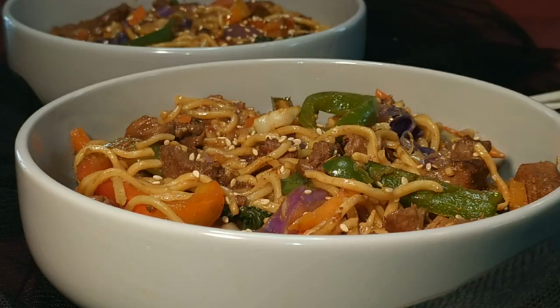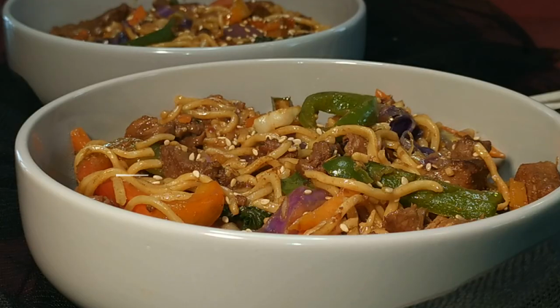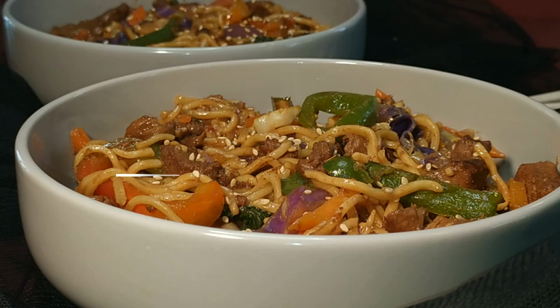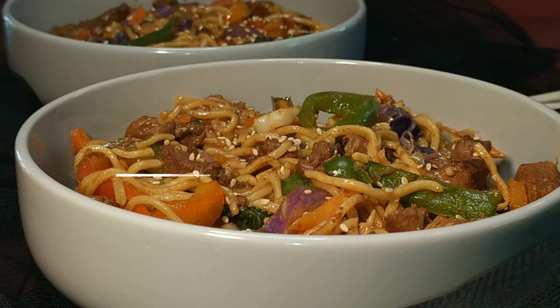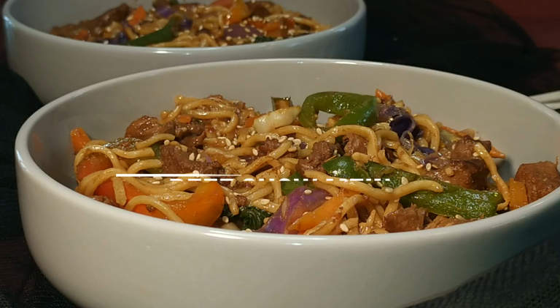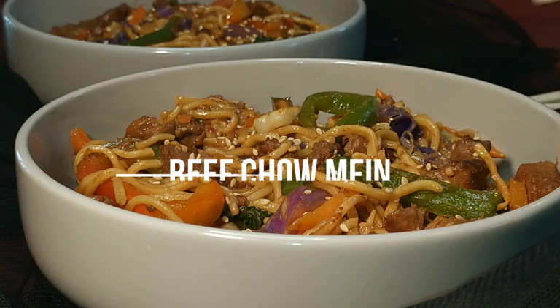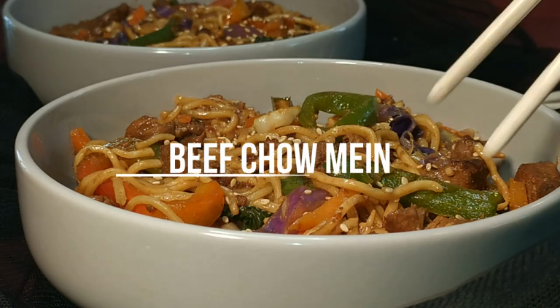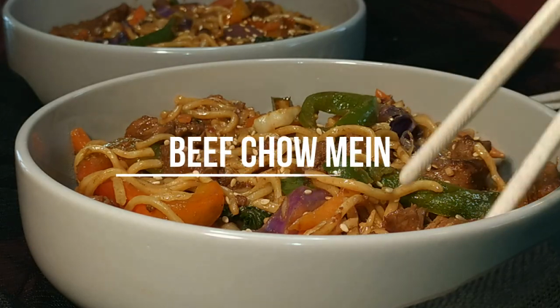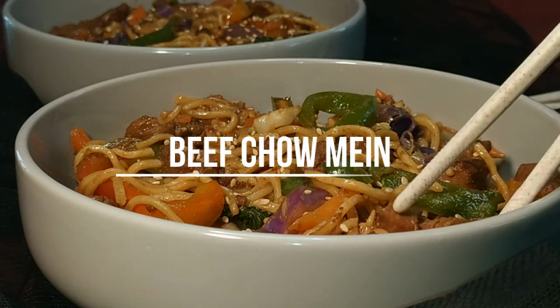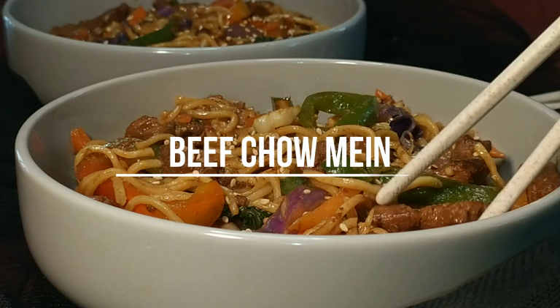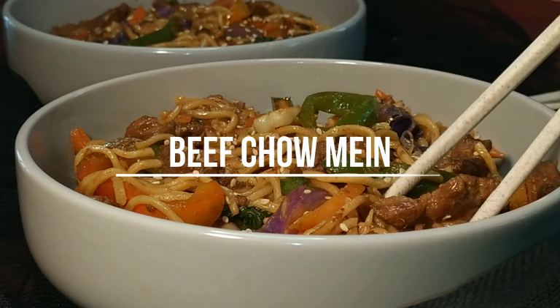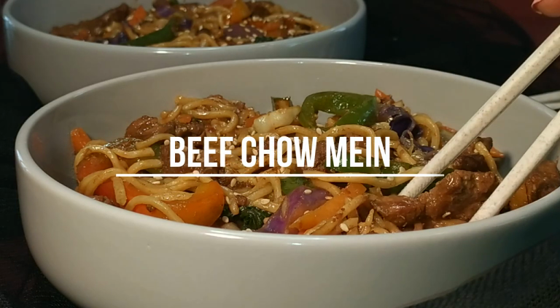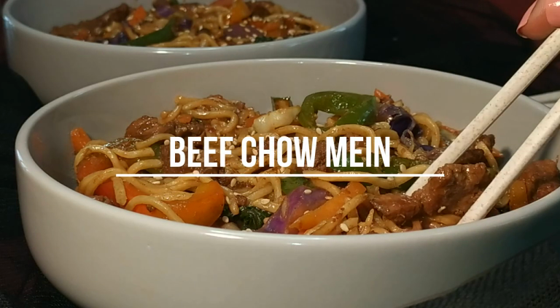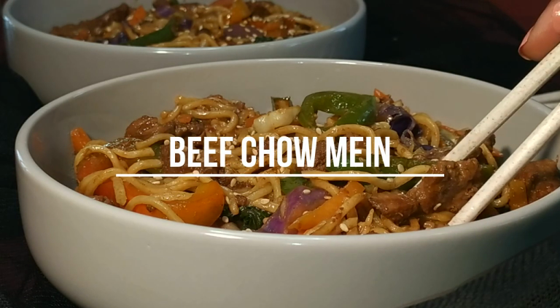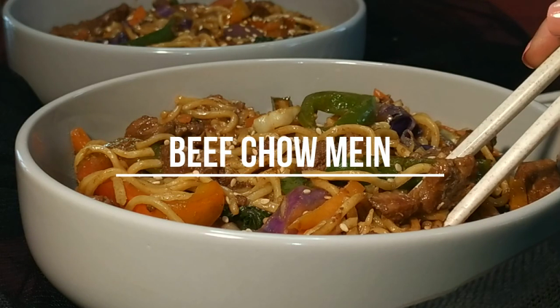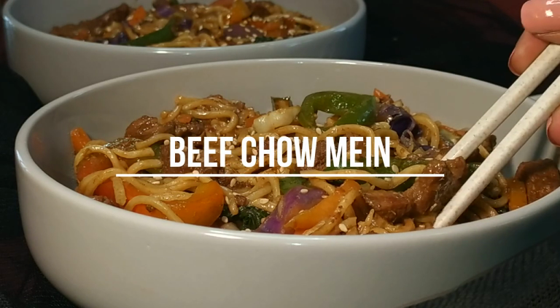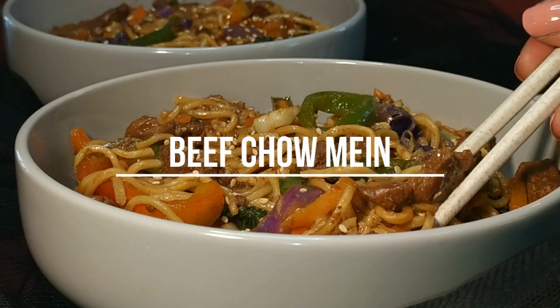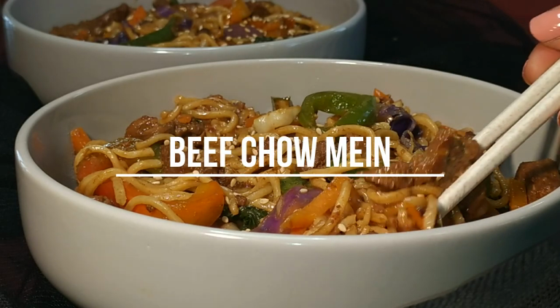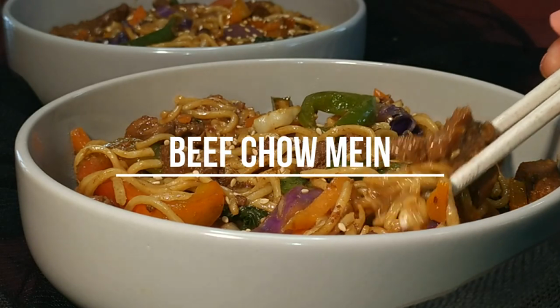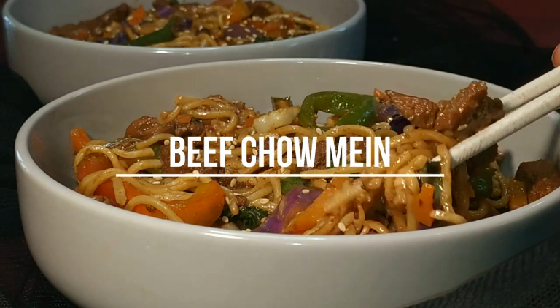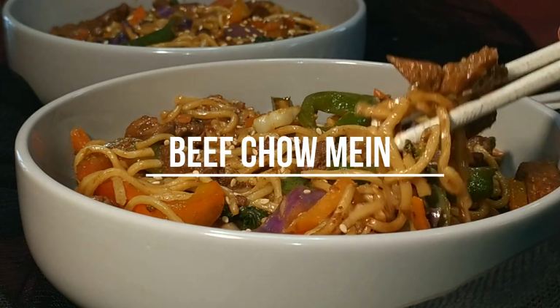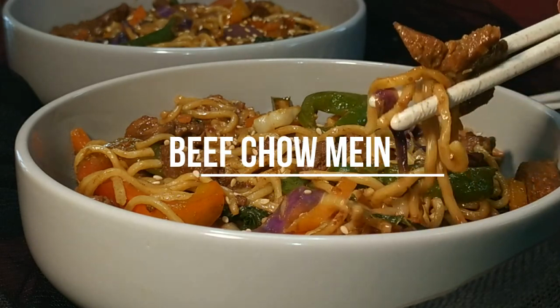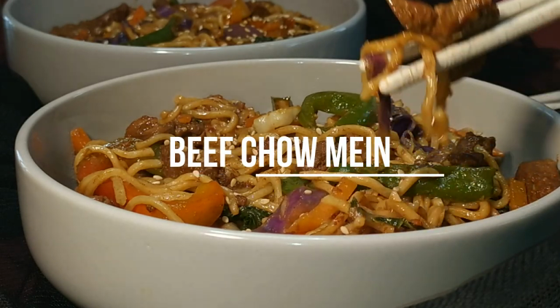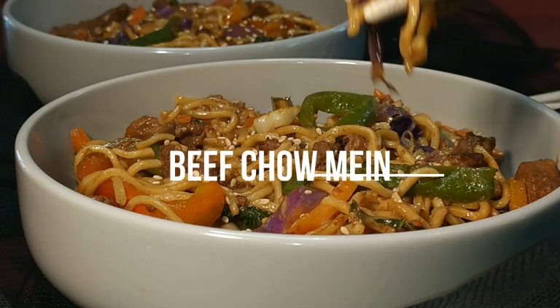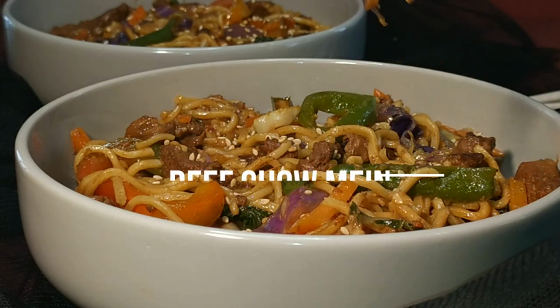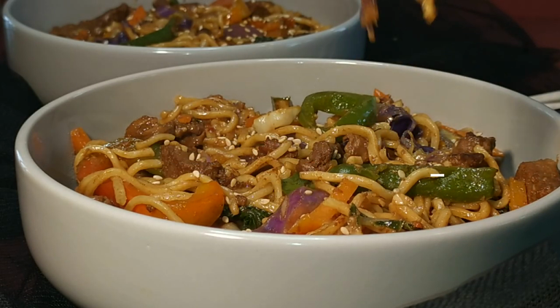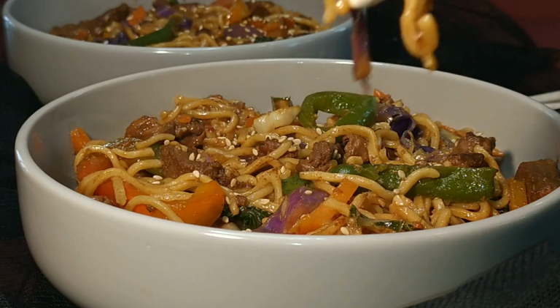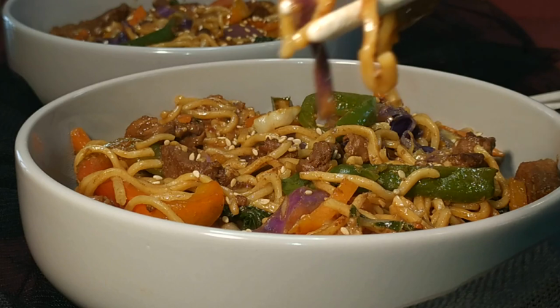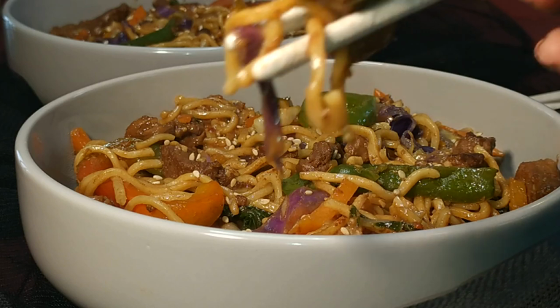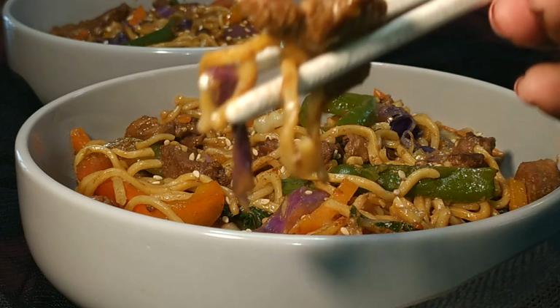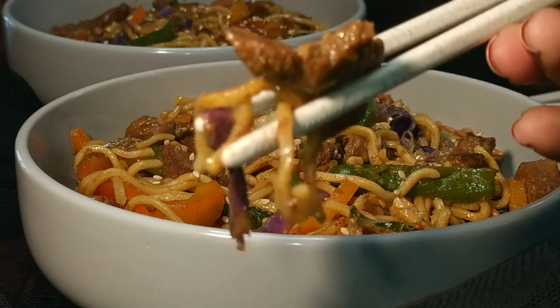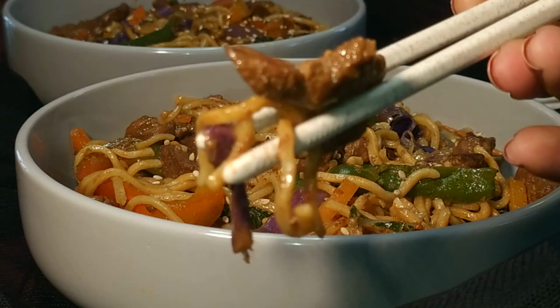Hi everyone, welcome to Eat Me Recipes. Today I'll be showing you how to make this beef chow mein.